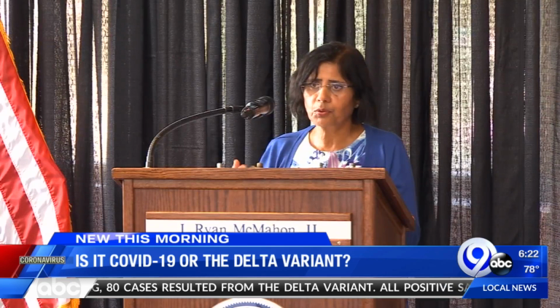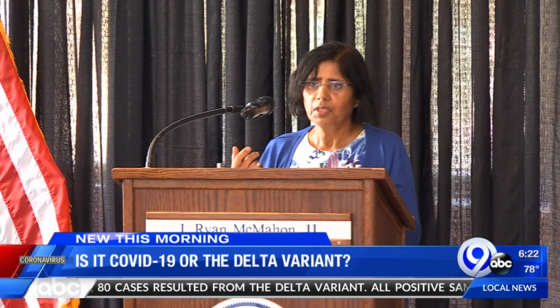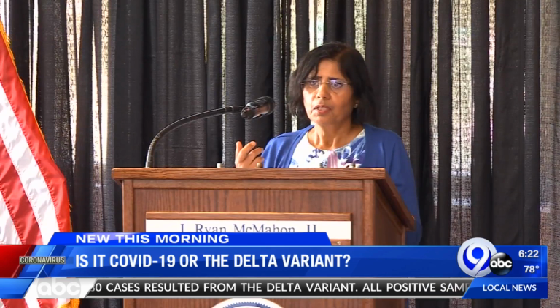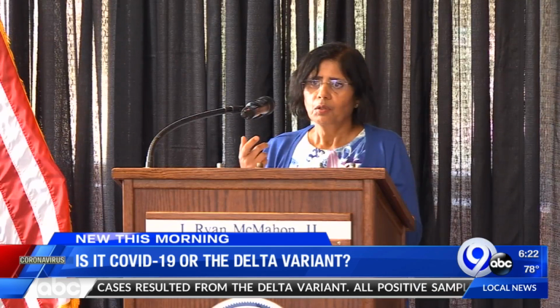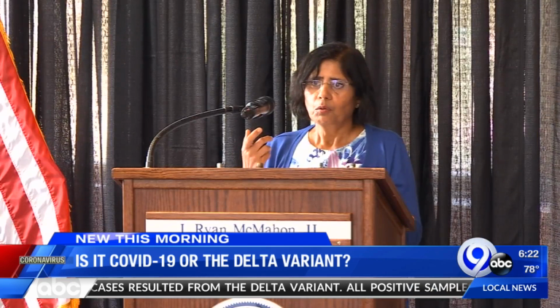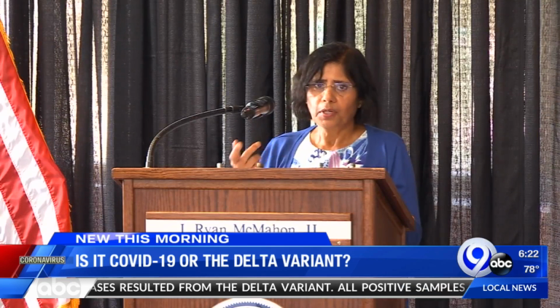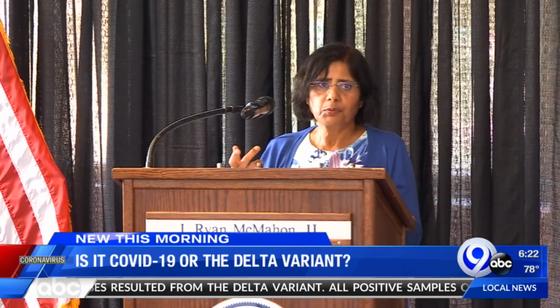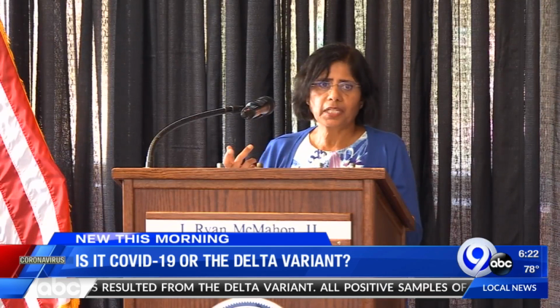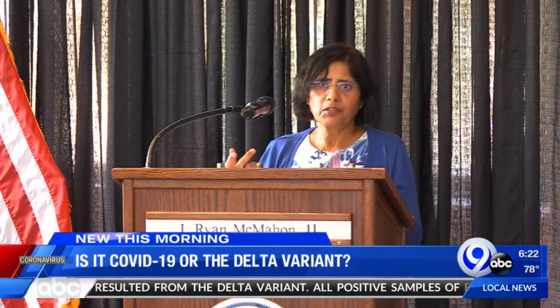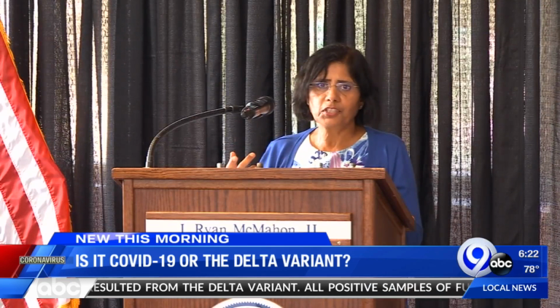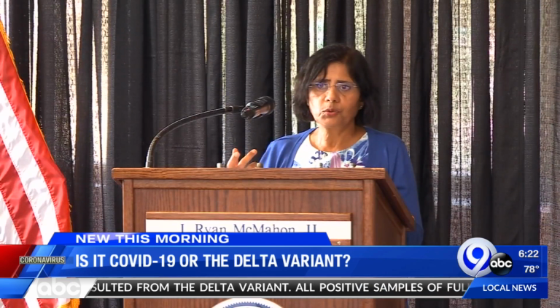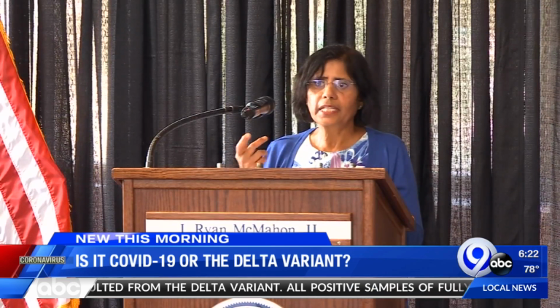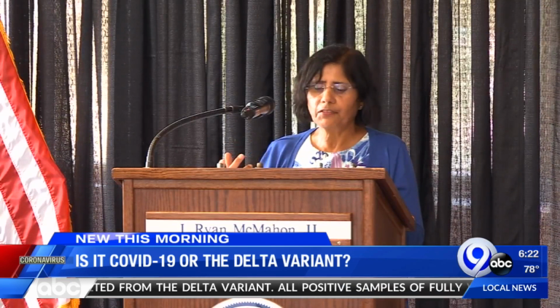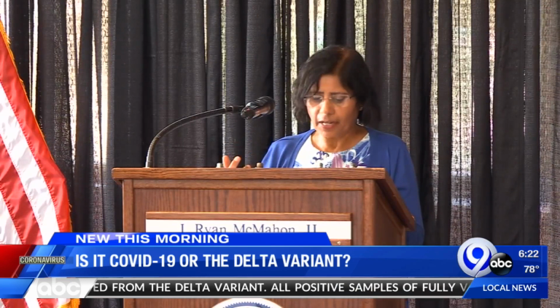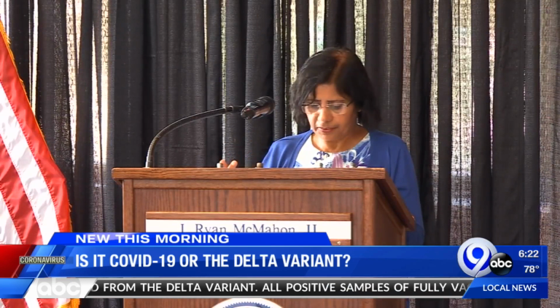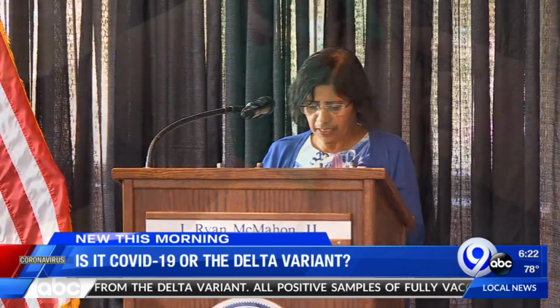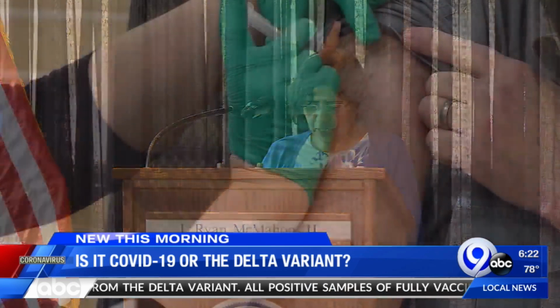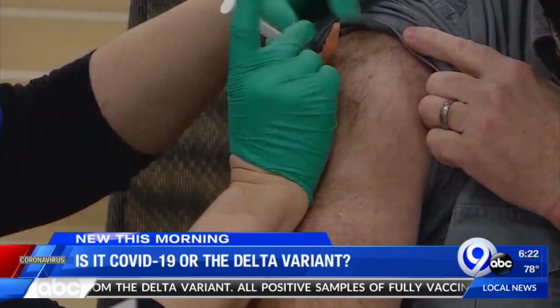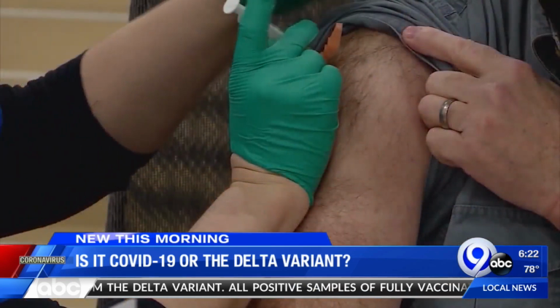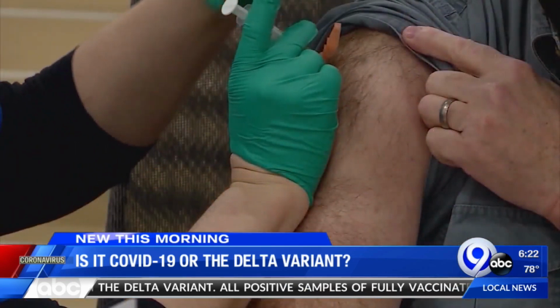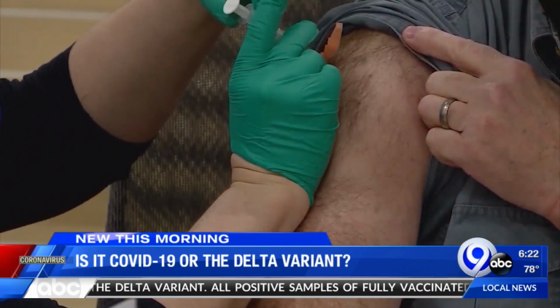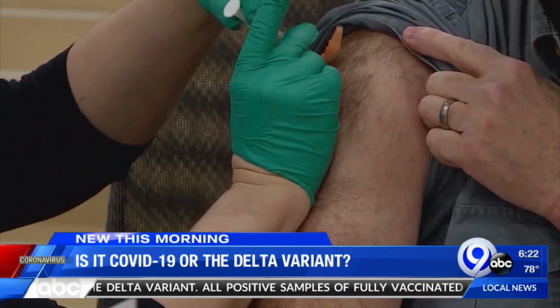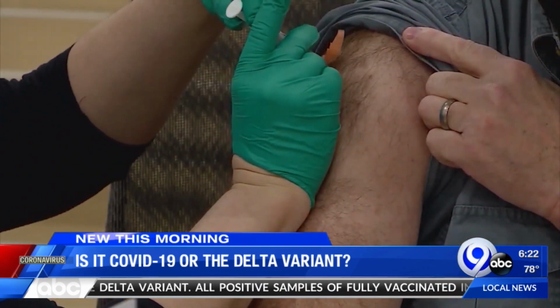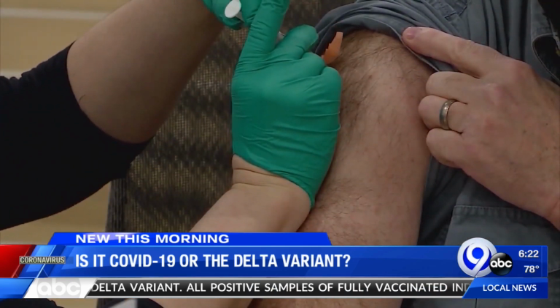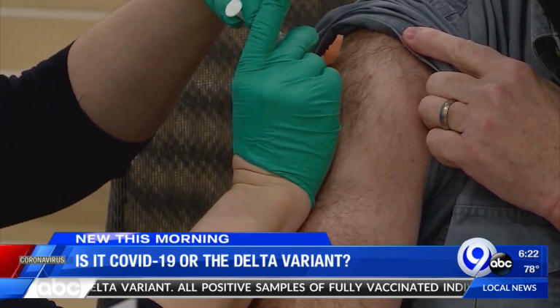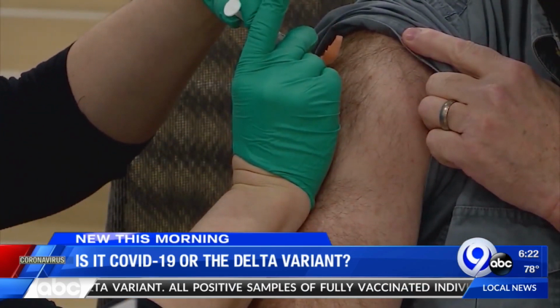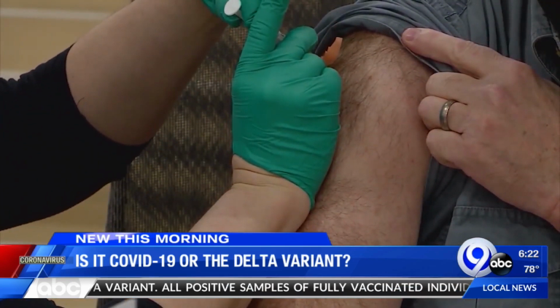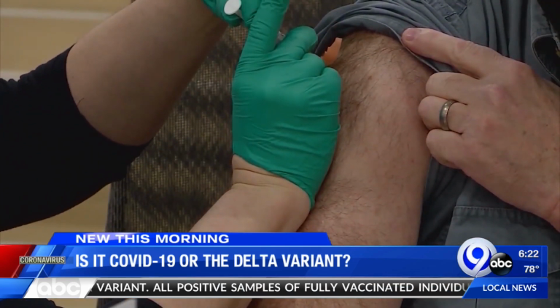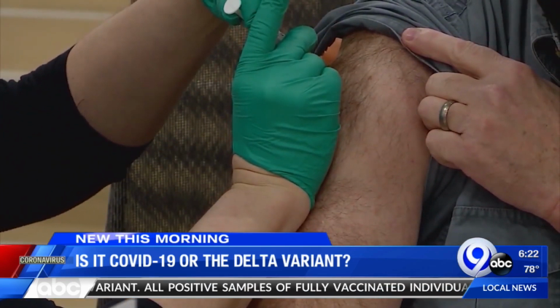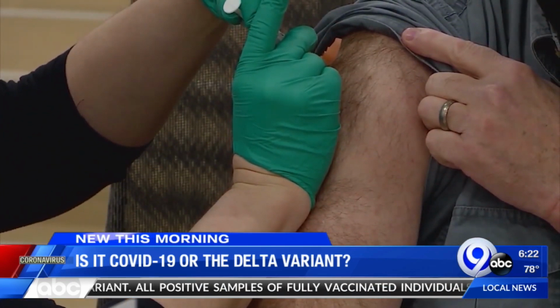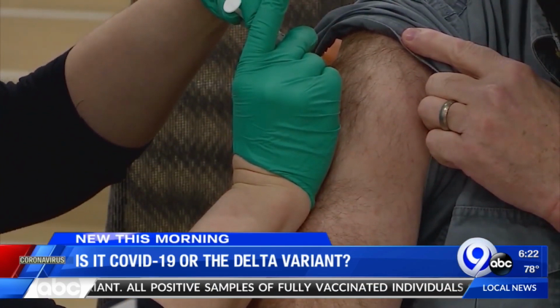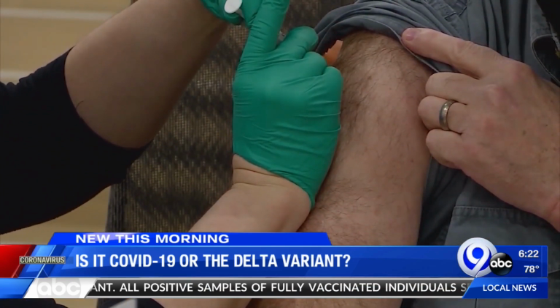So what can we do? Get vaccinated. Nicole Somovilla, News Channel 9.